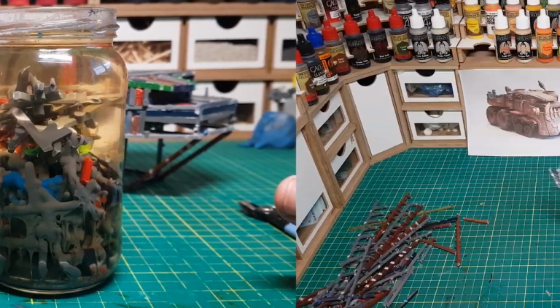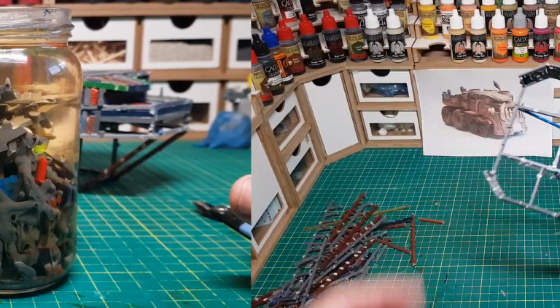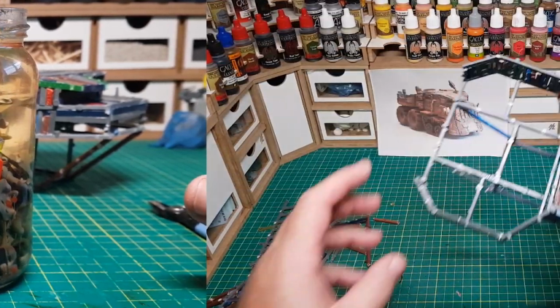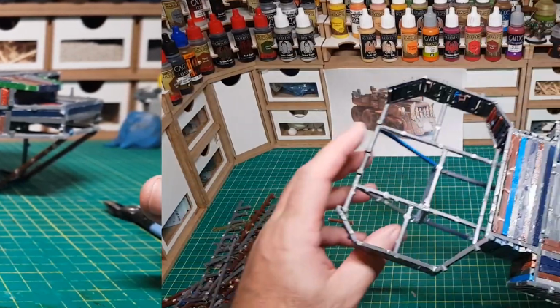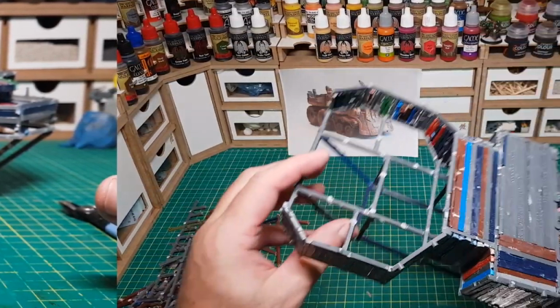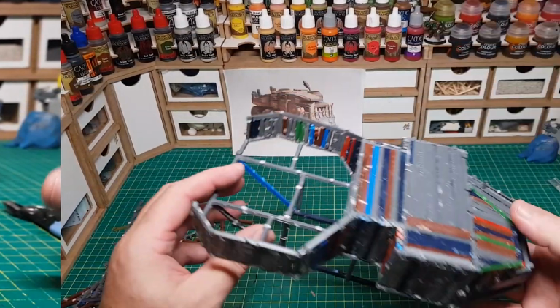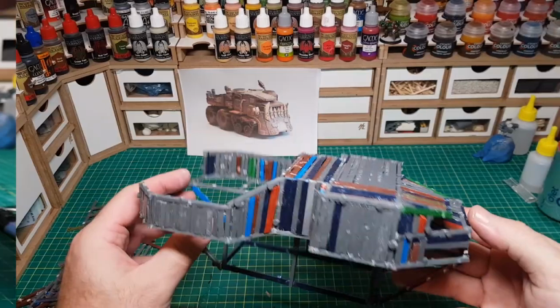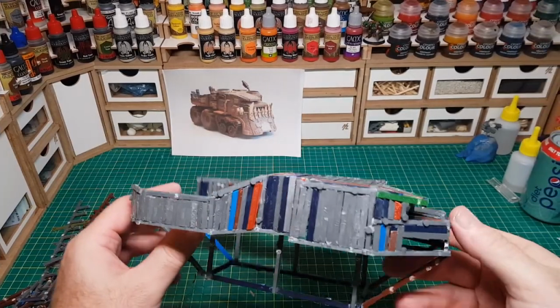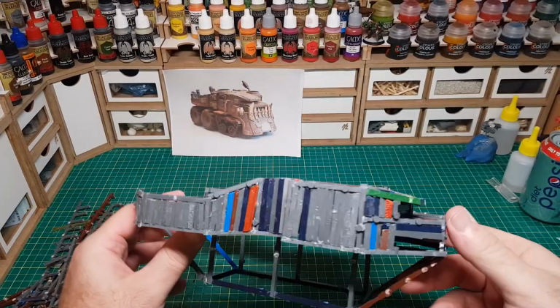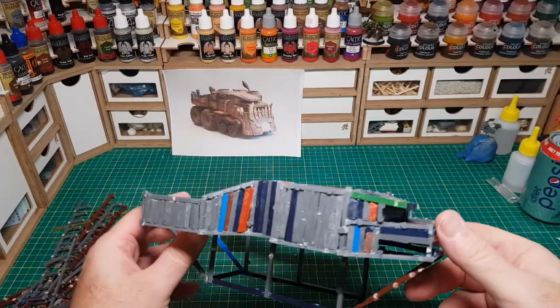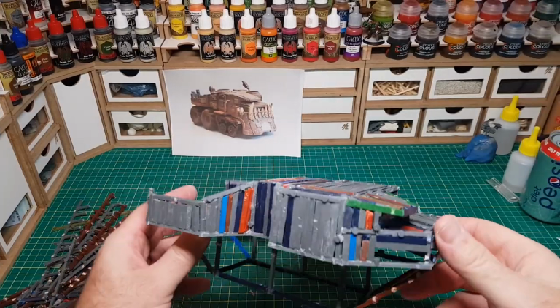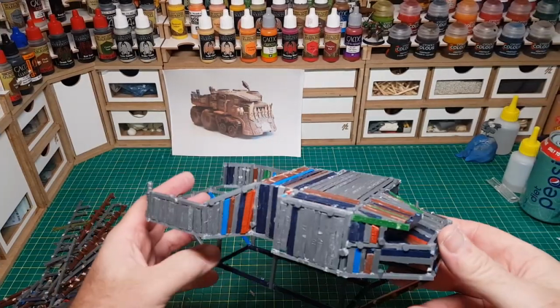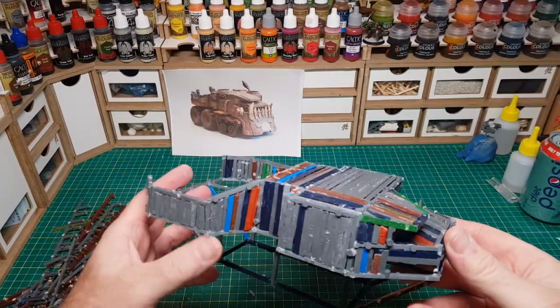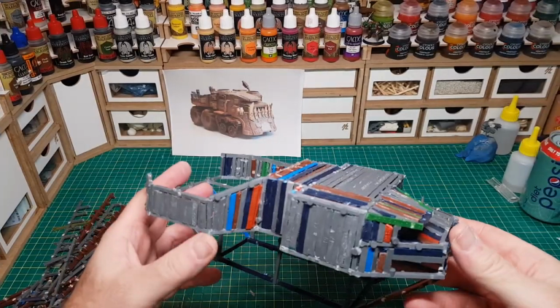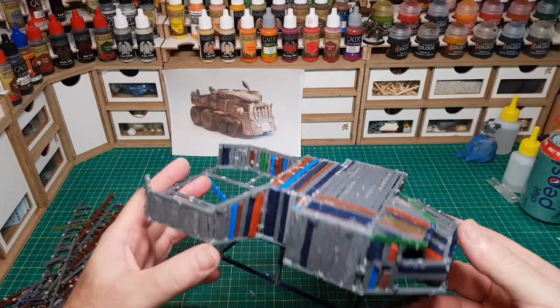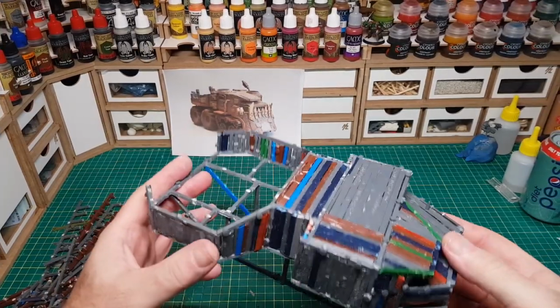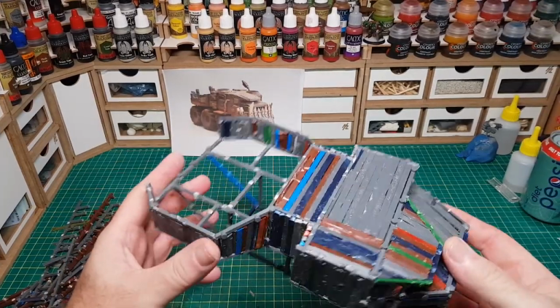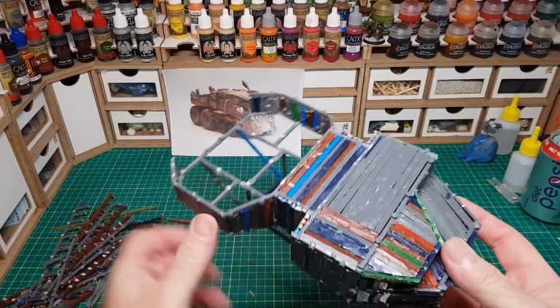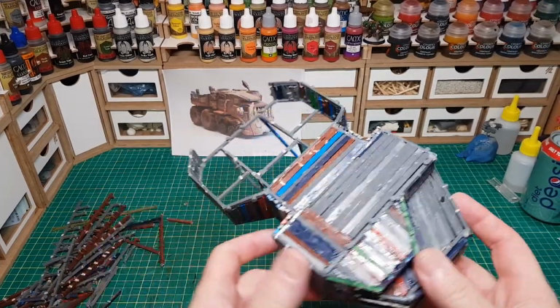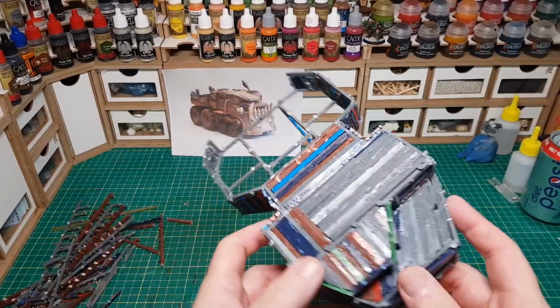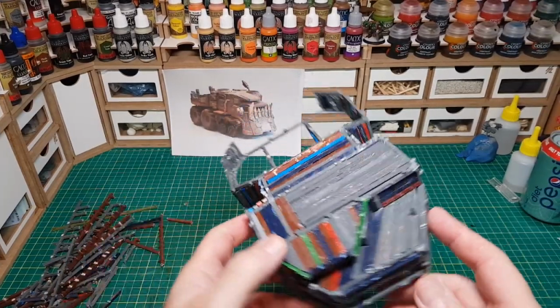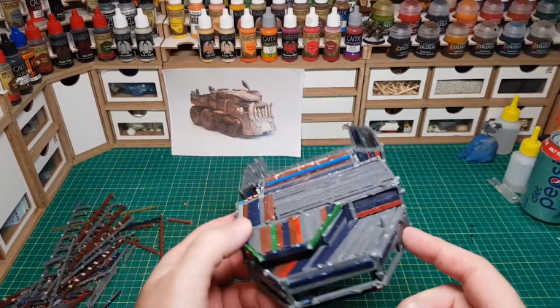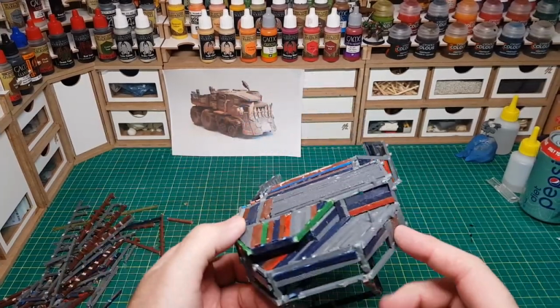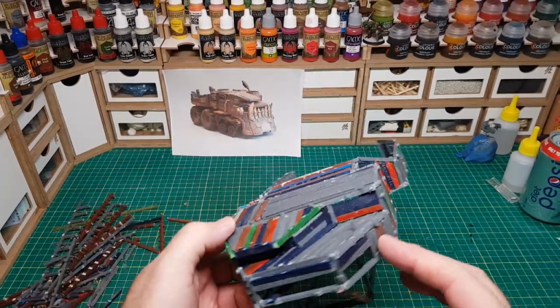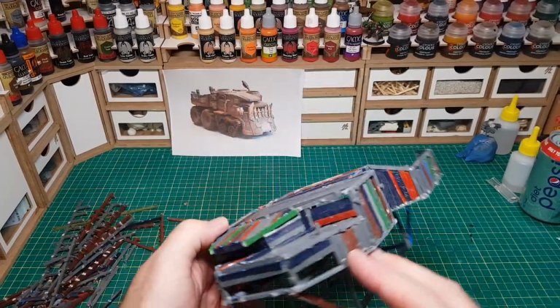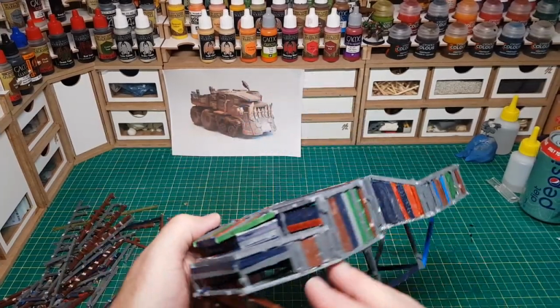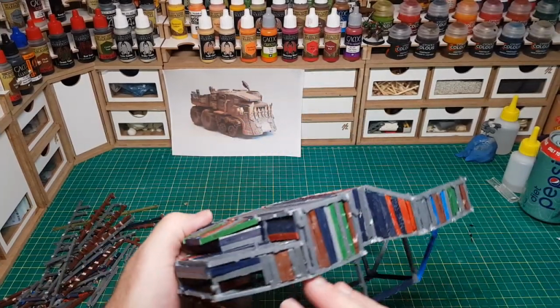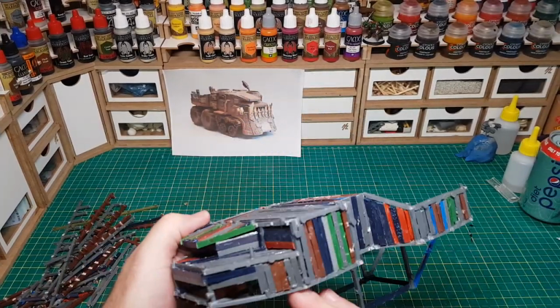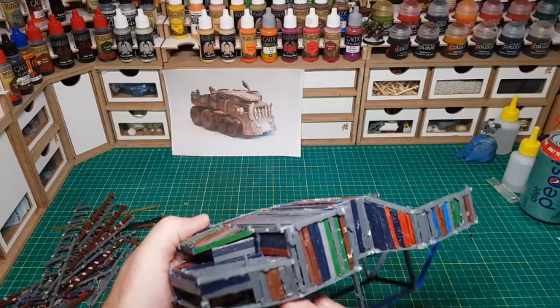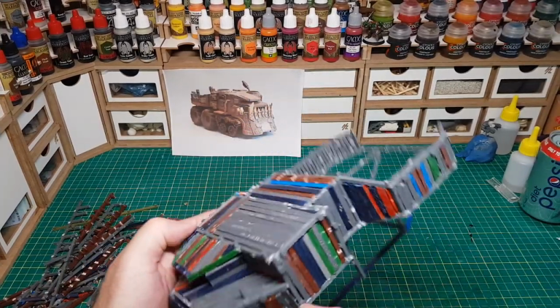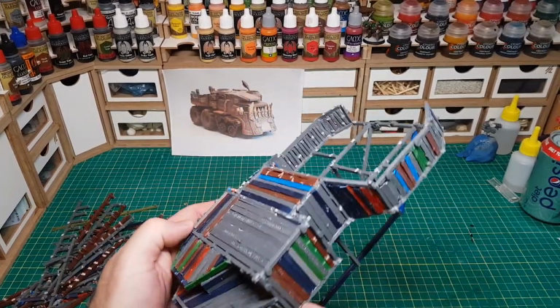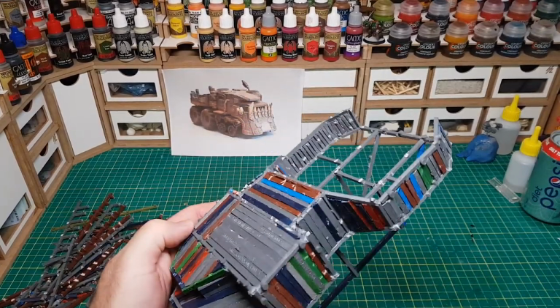The framework is now nearly completely covered in sprues, so now I can move on to making some wheels.